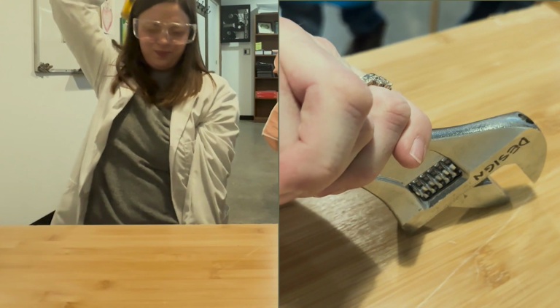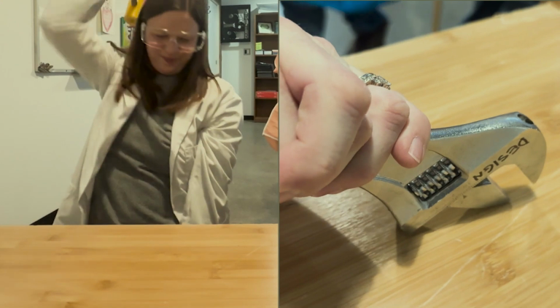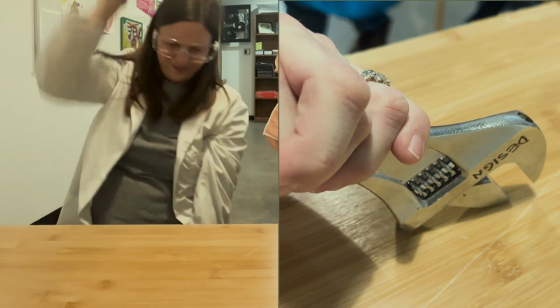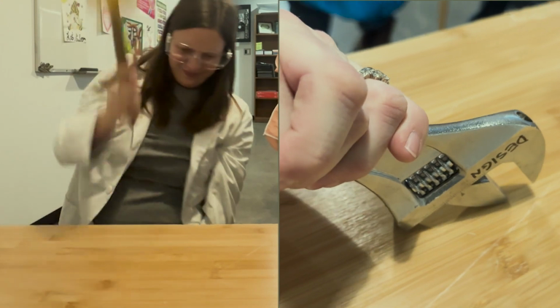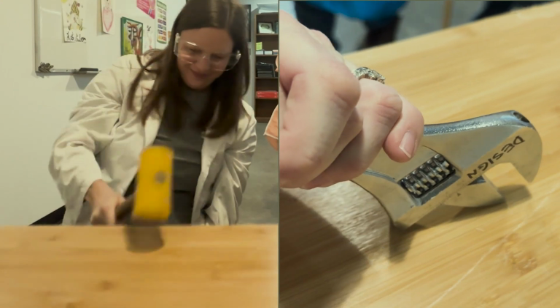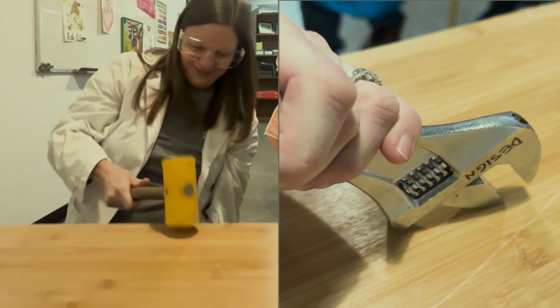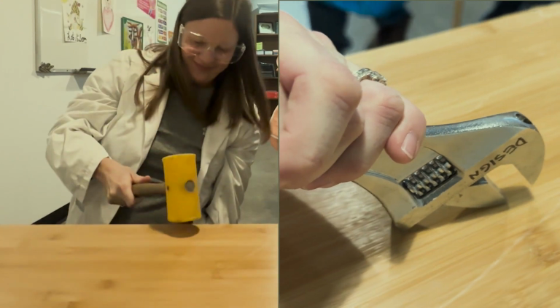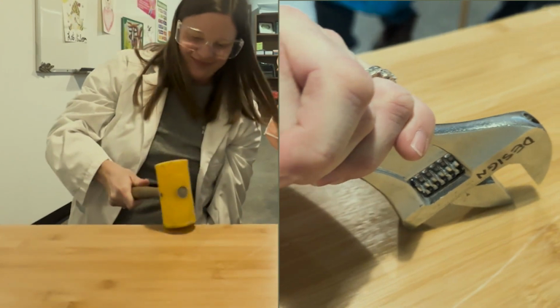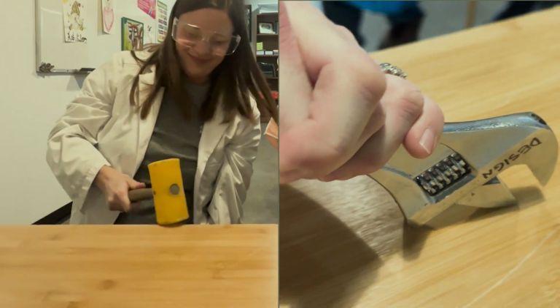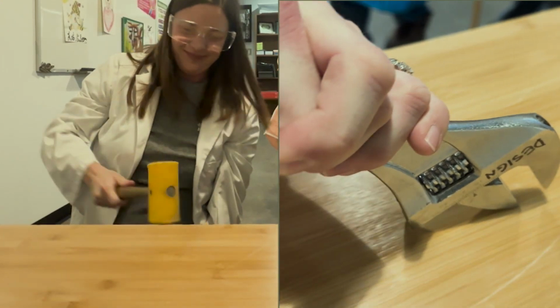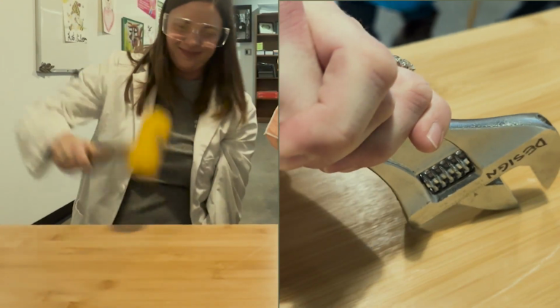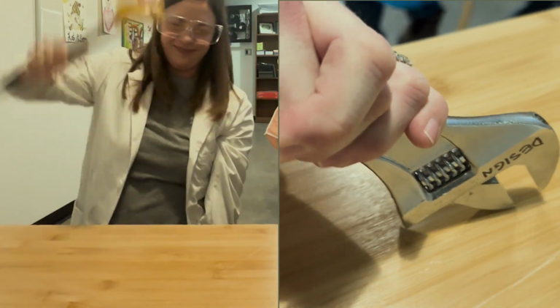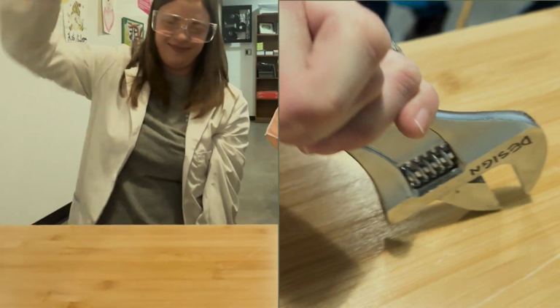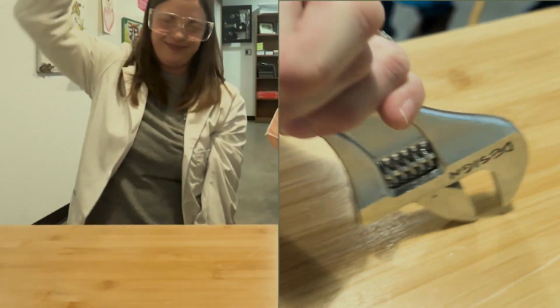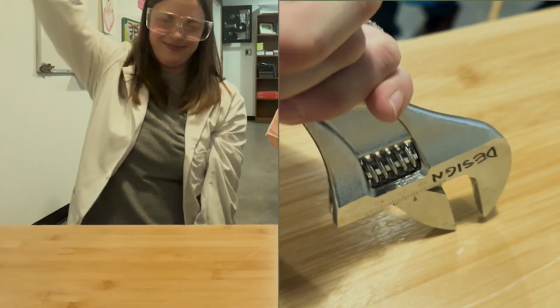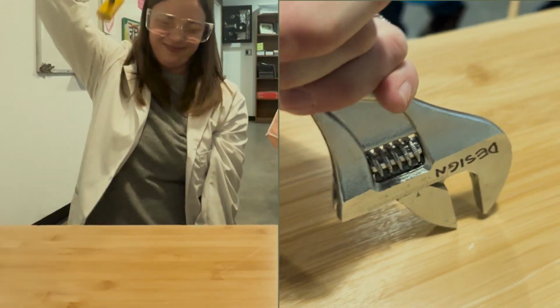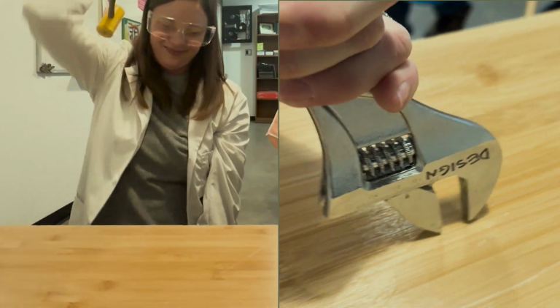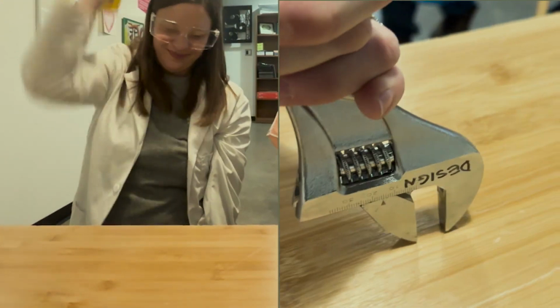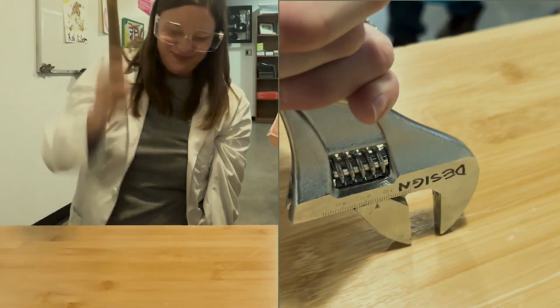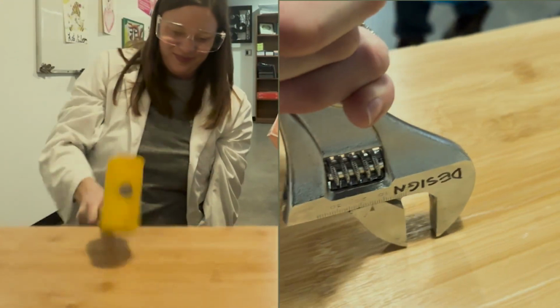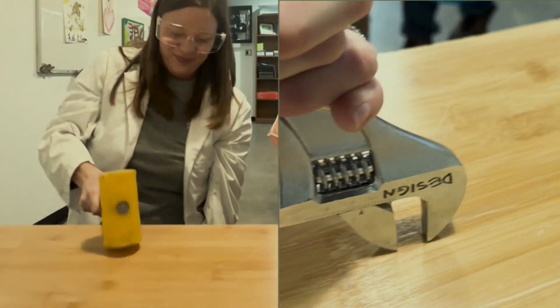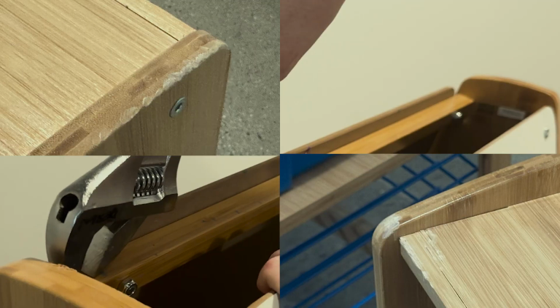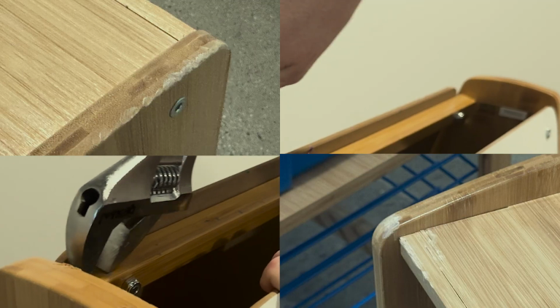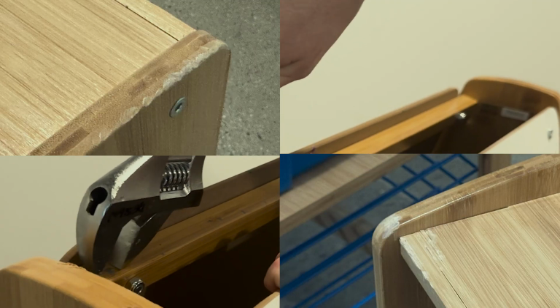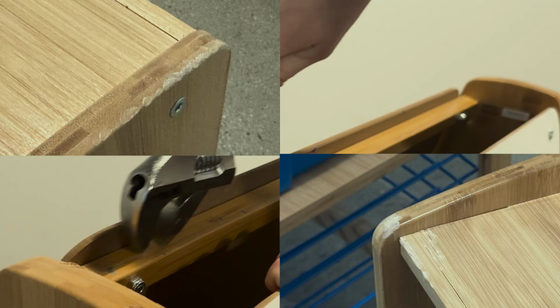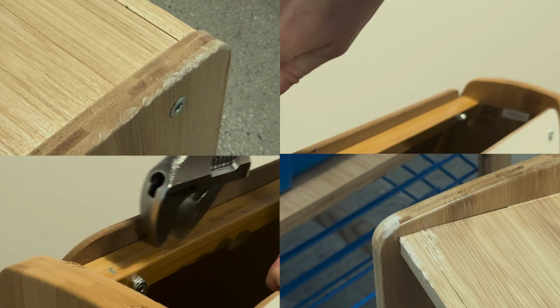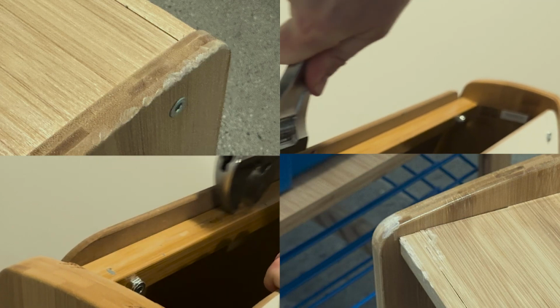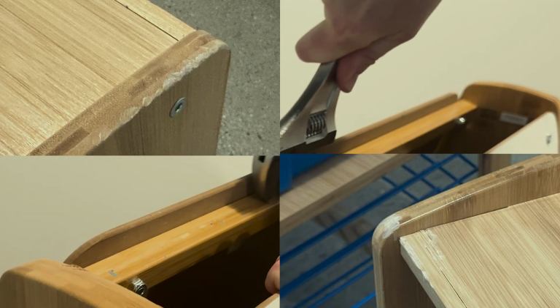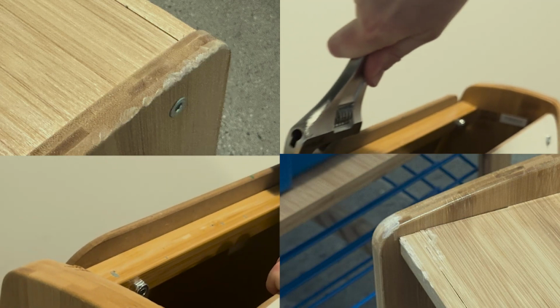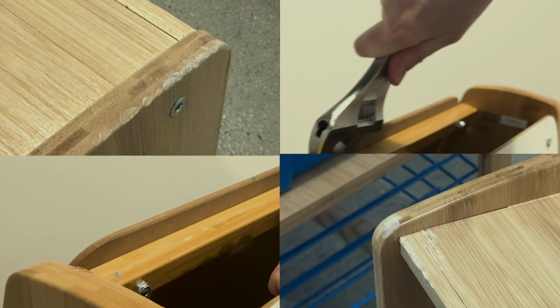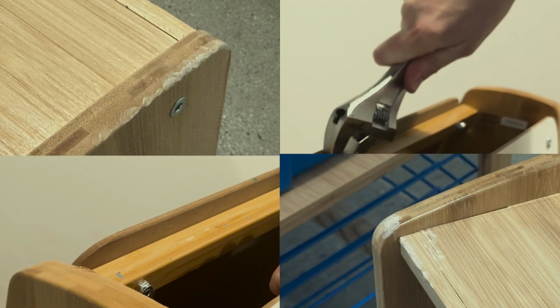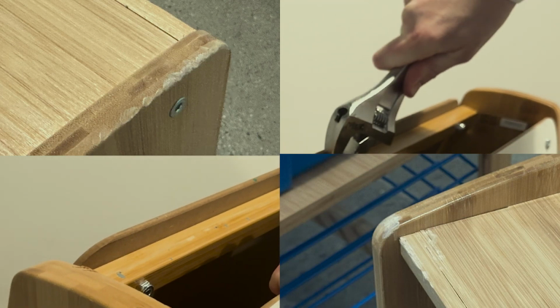As expected, there are bumps and scratches, but overall the product holds up really well after taking a beating.